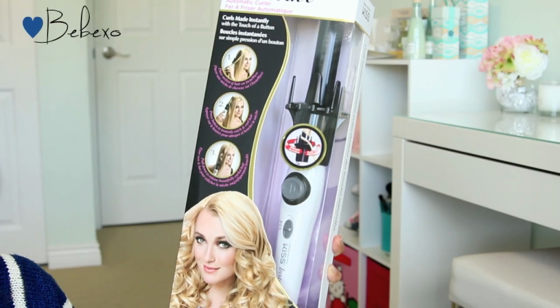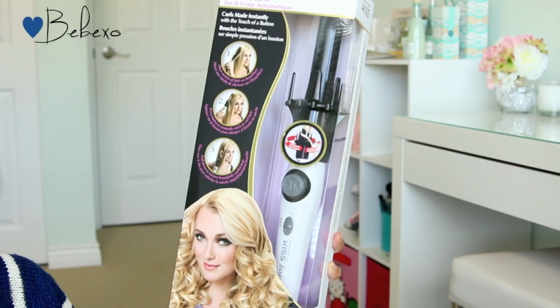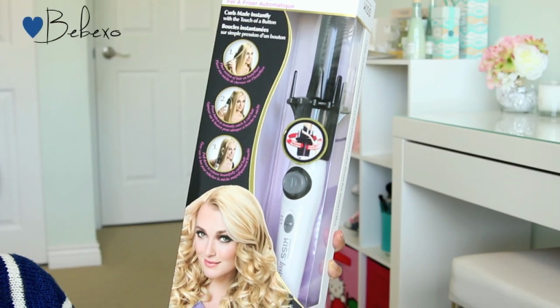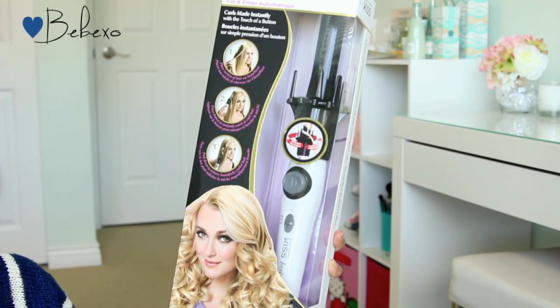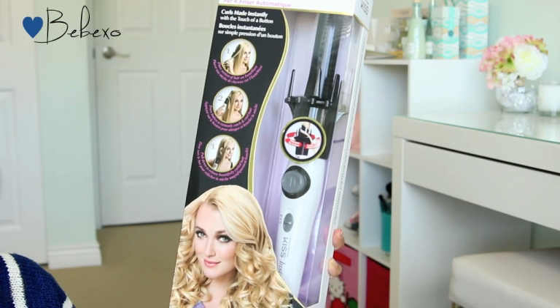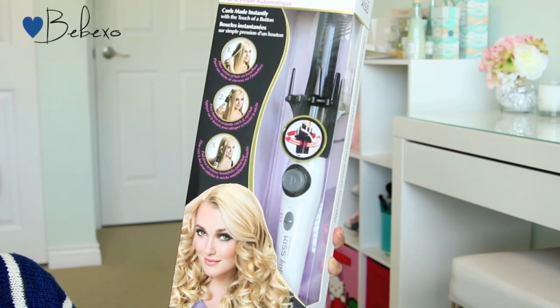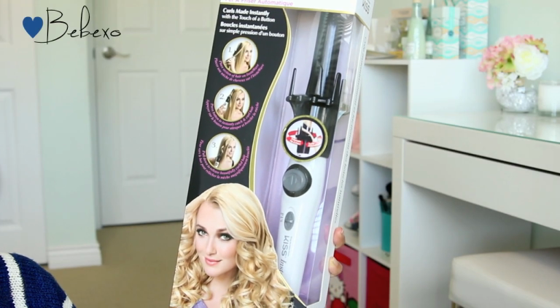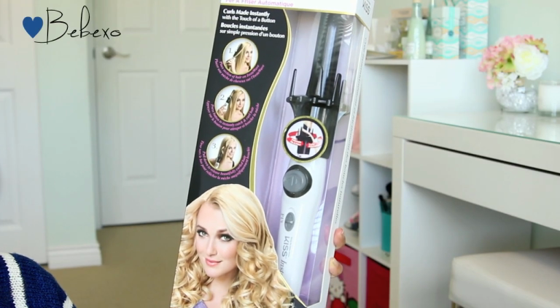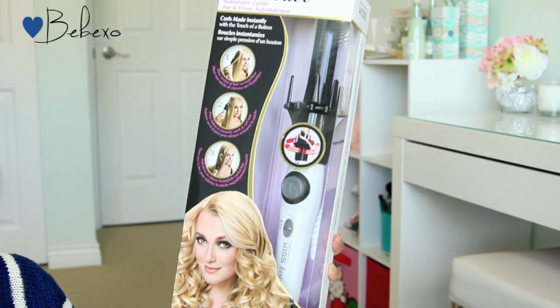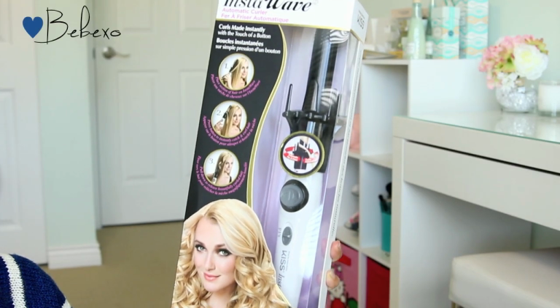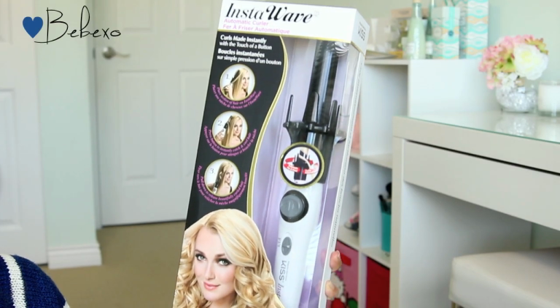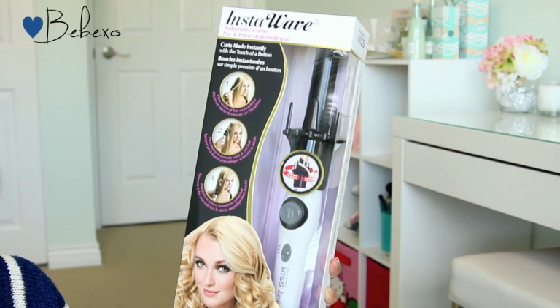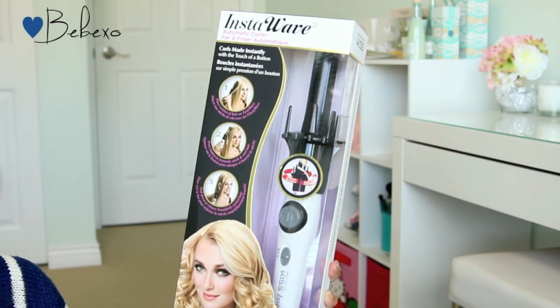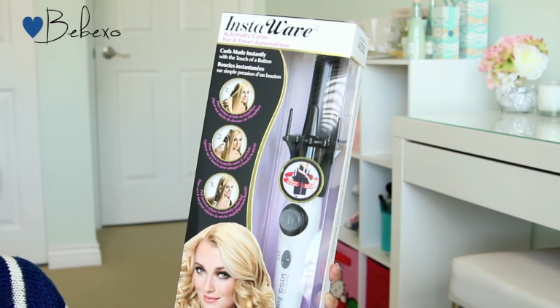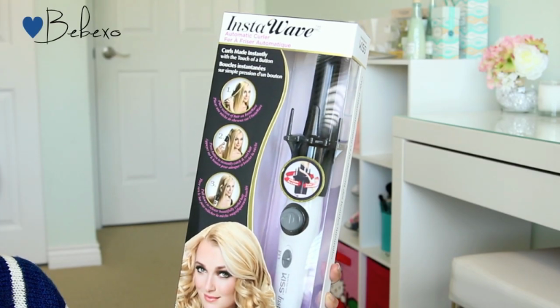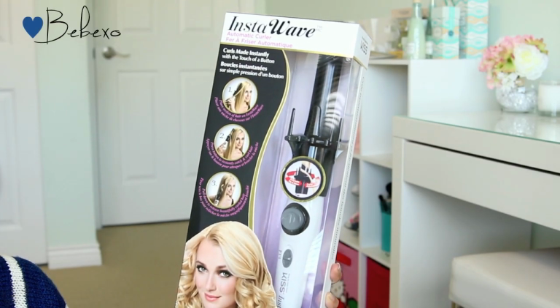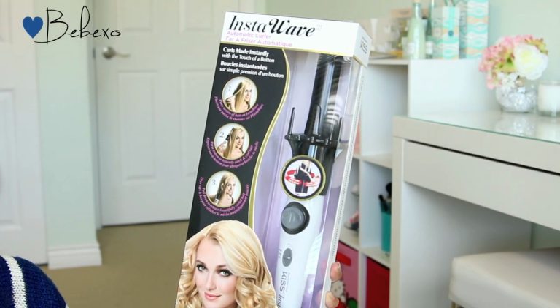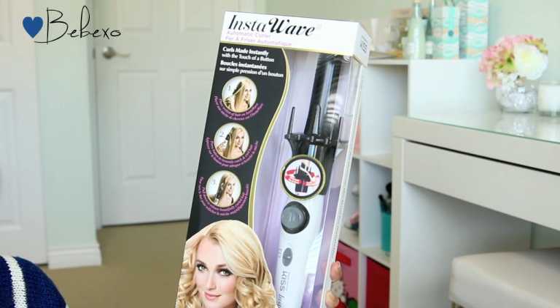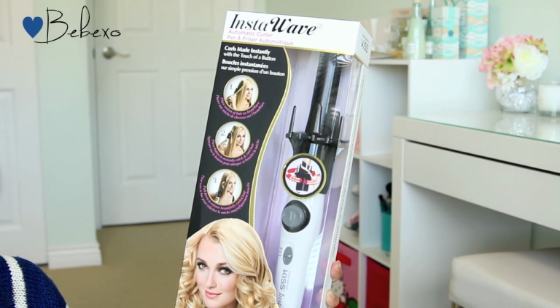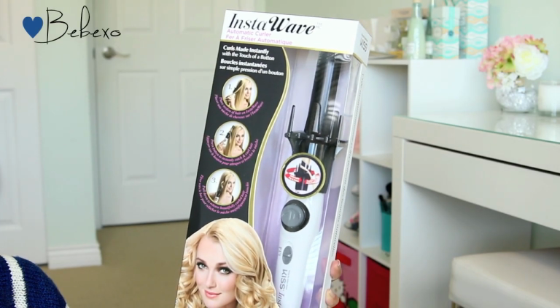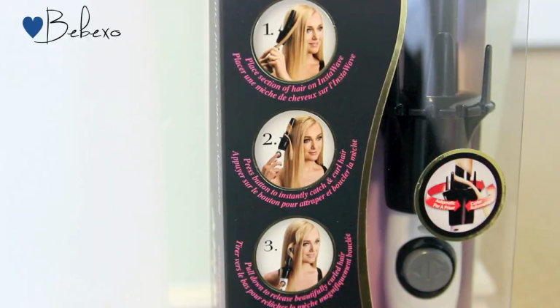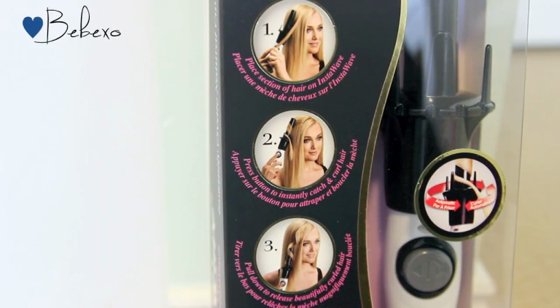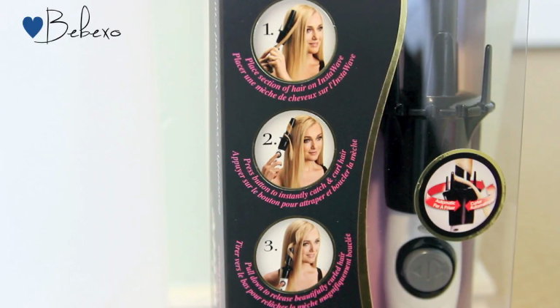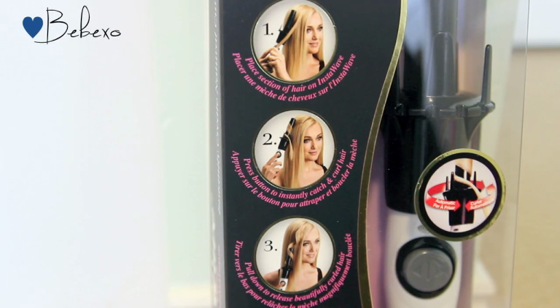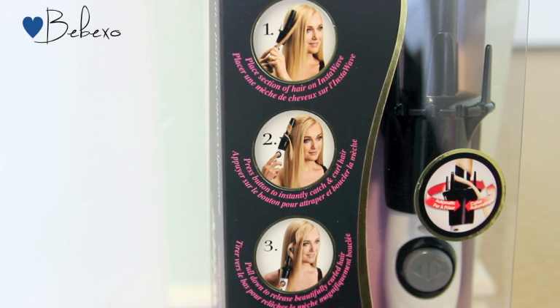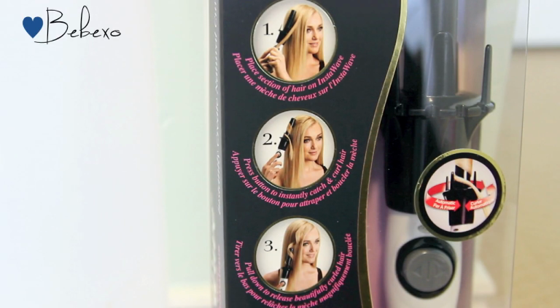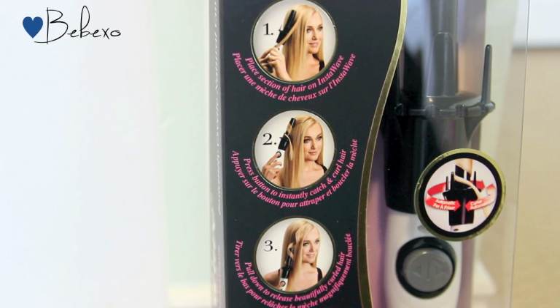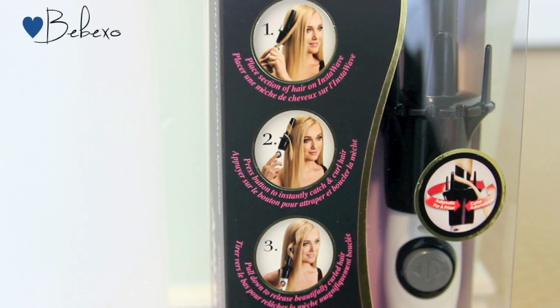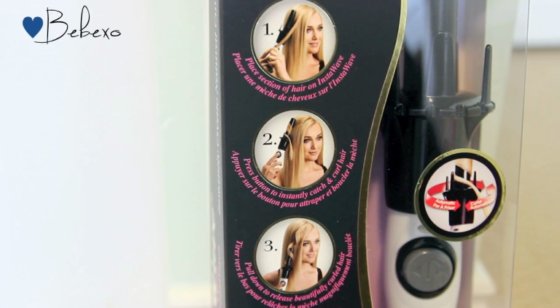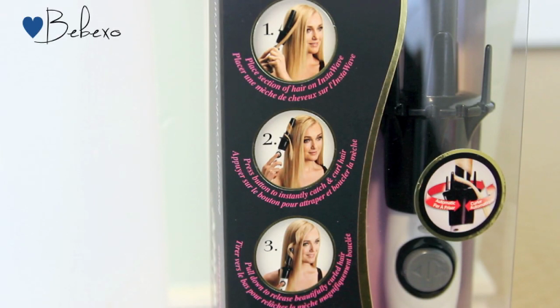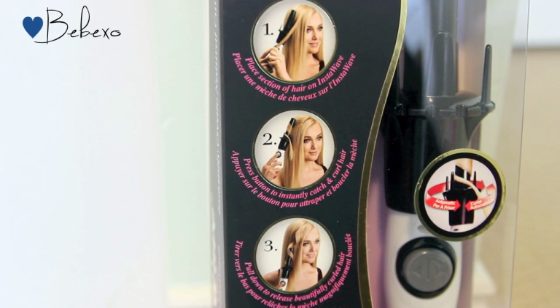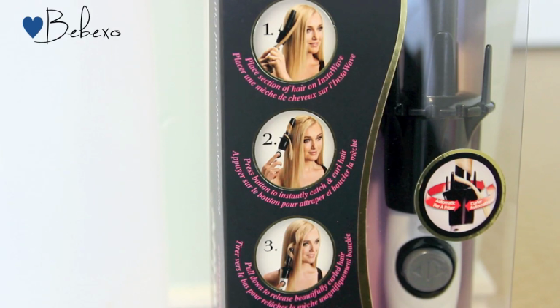This is the newest fully automatic tangle-free curler on the market and it allows you to curl your hair from any position using either hand.